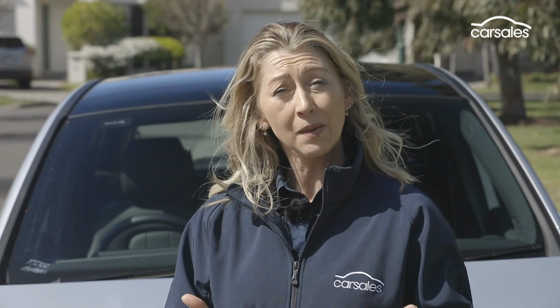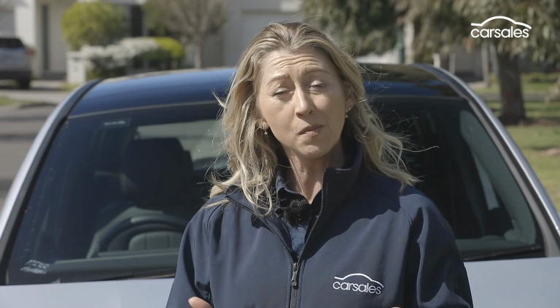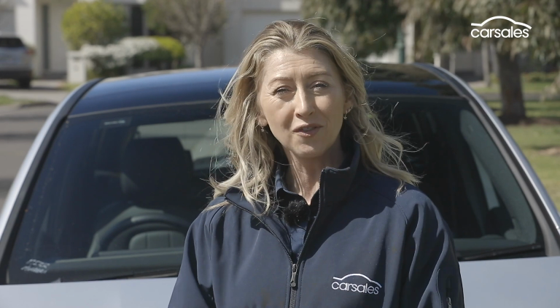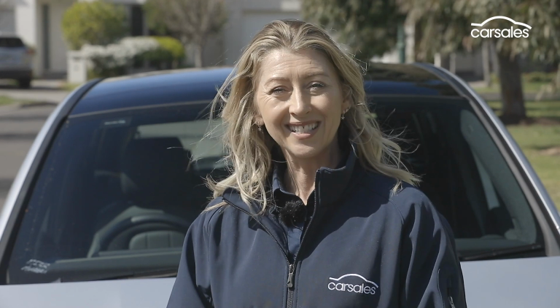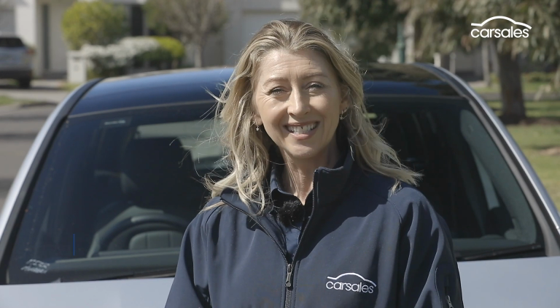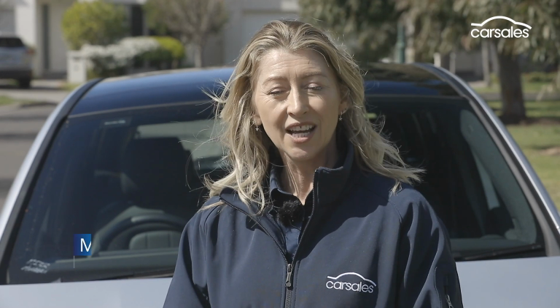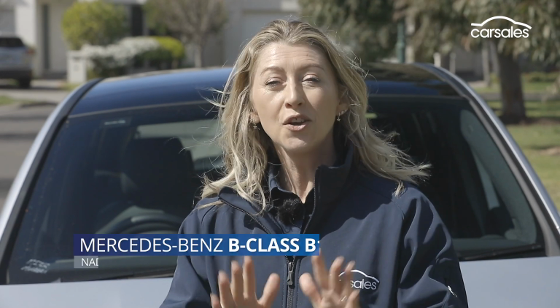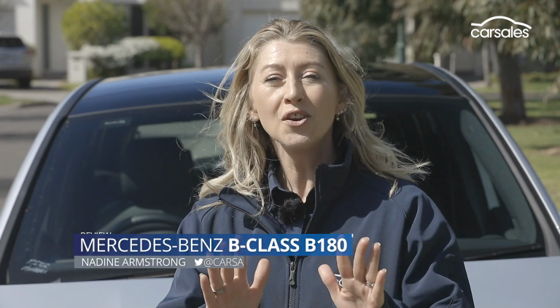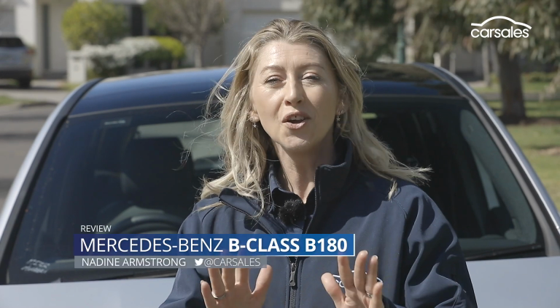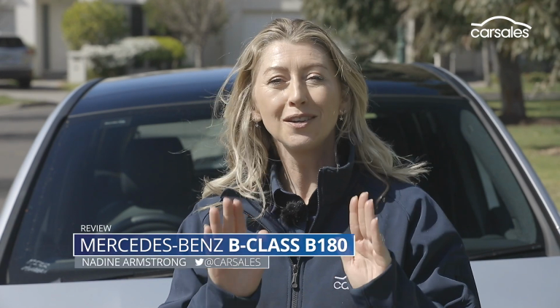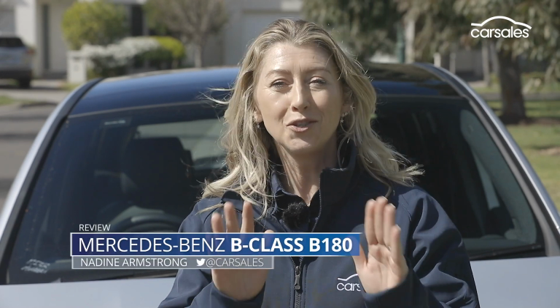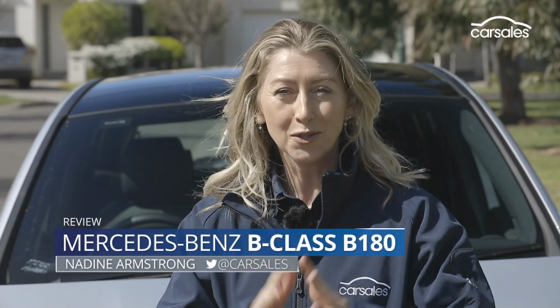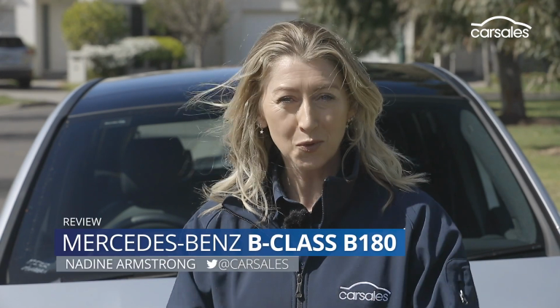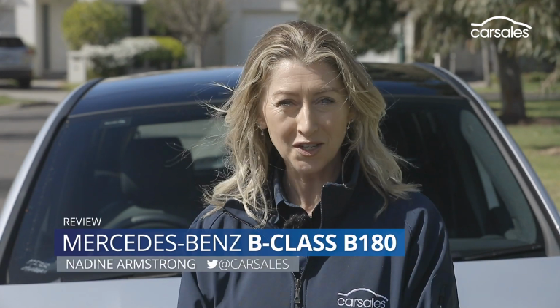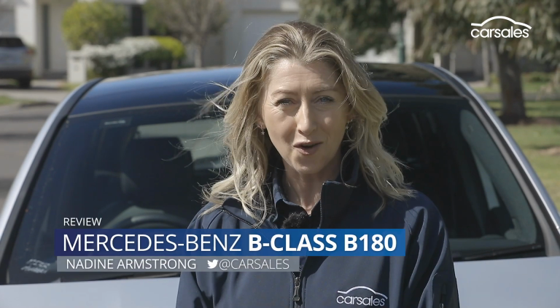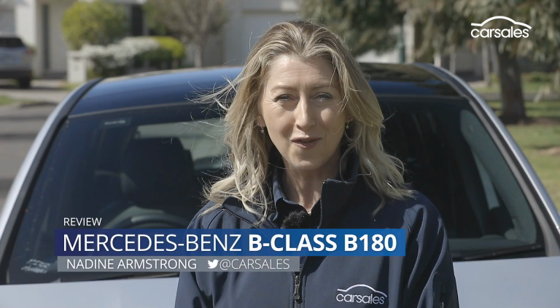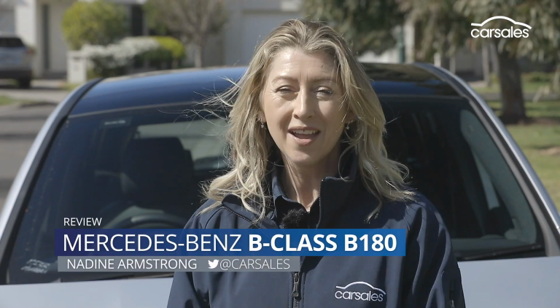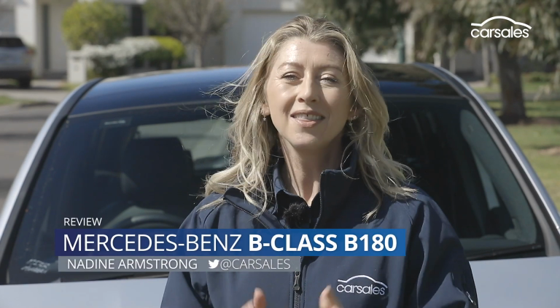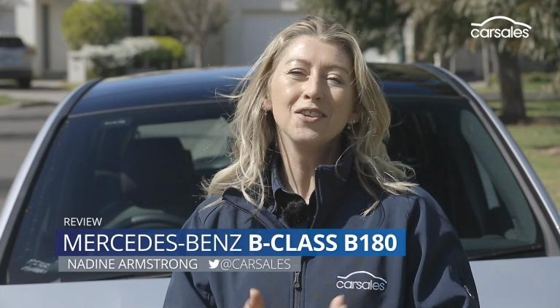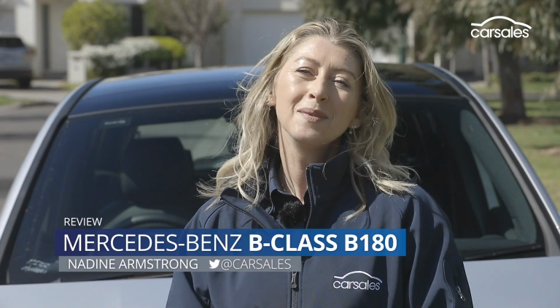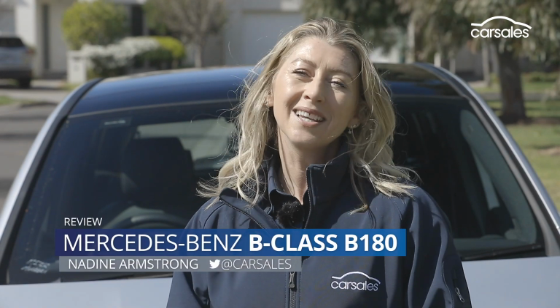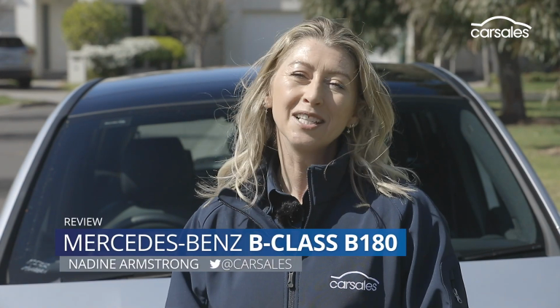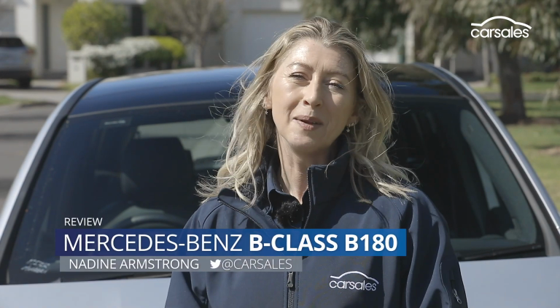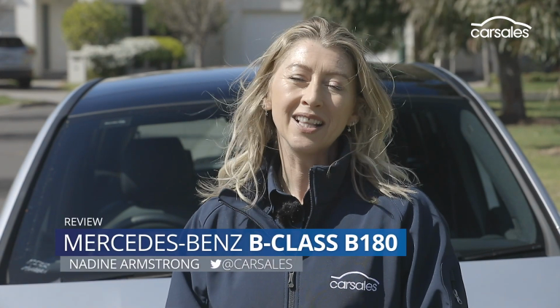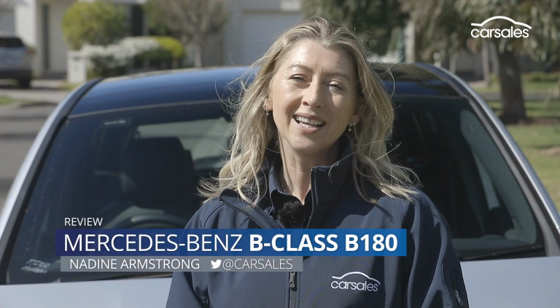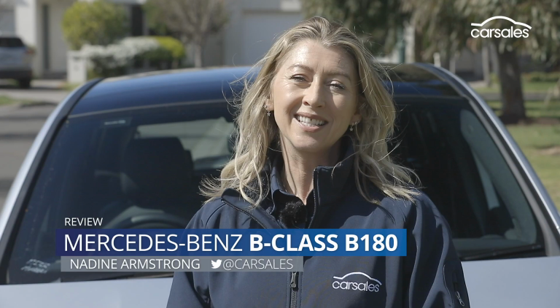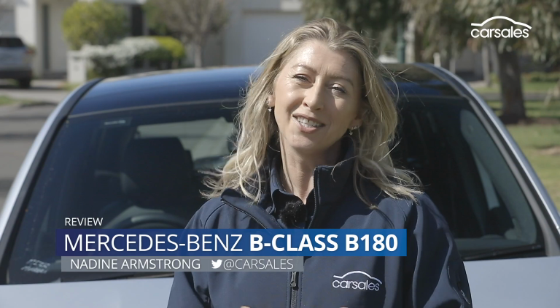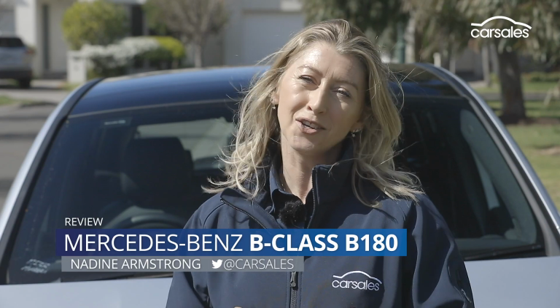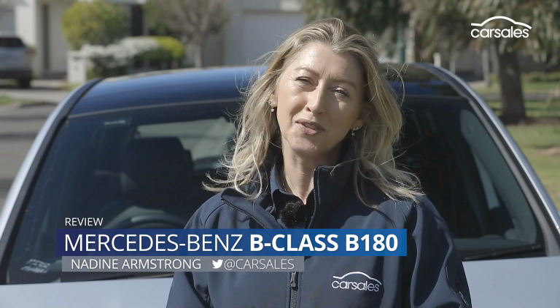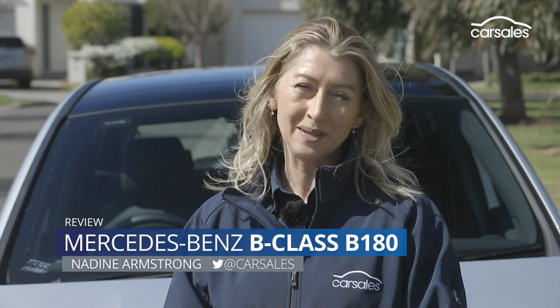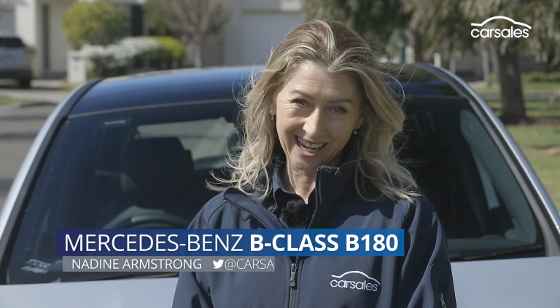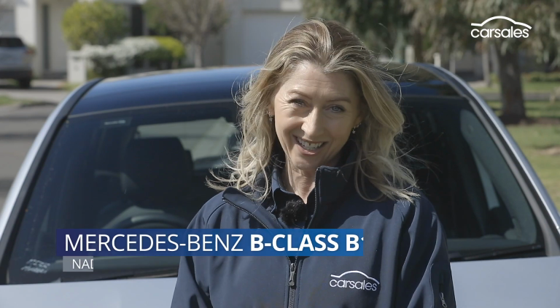People movers? No, no, no, don't switch off. The new Mercedes B-Class deserves some attention.